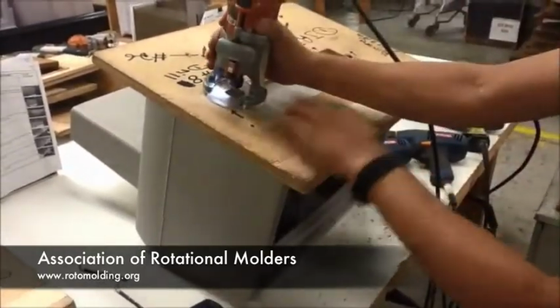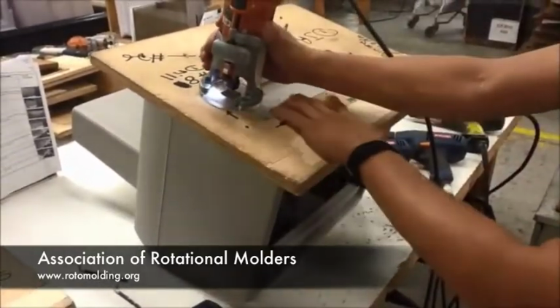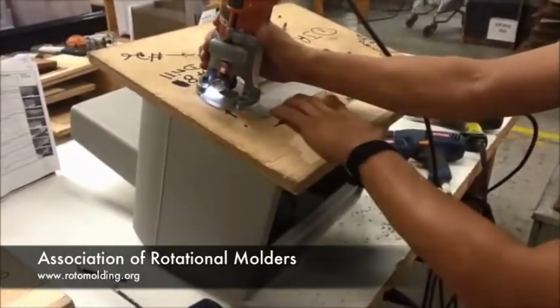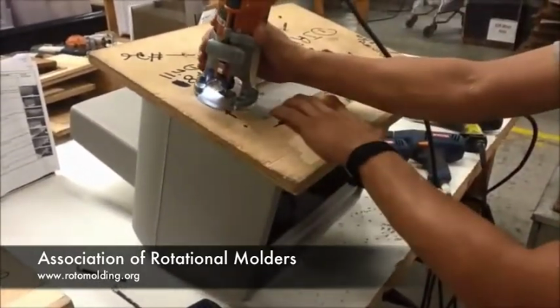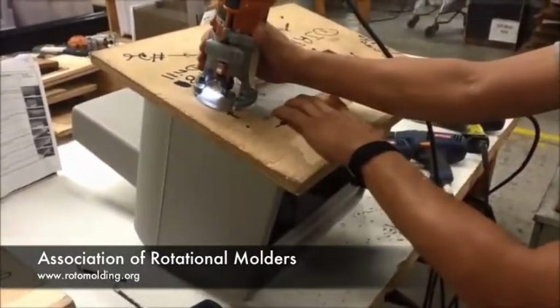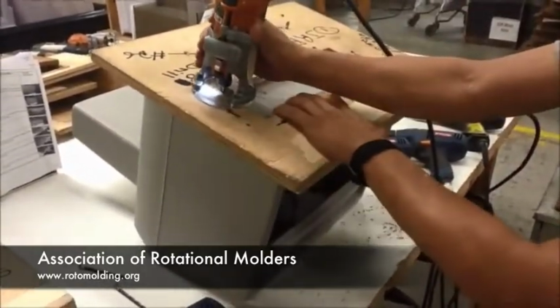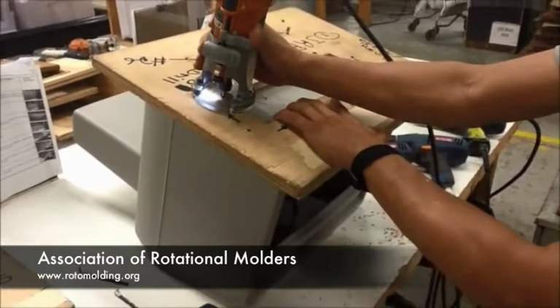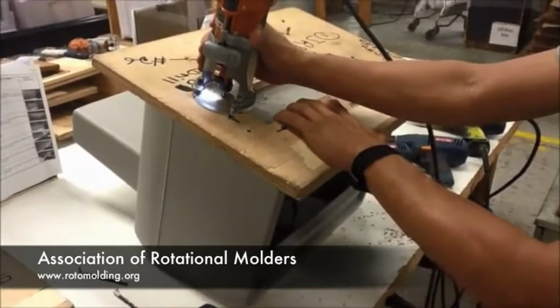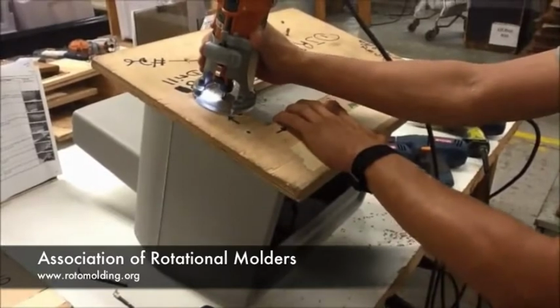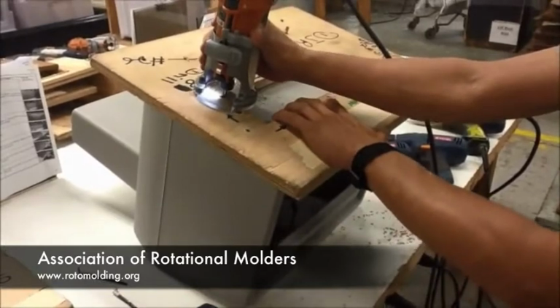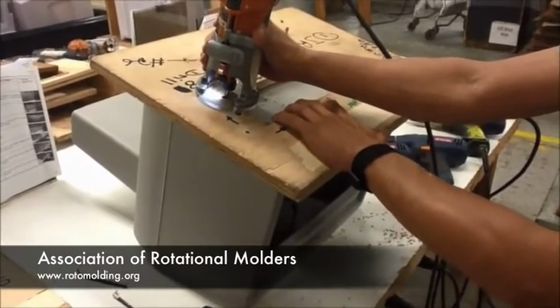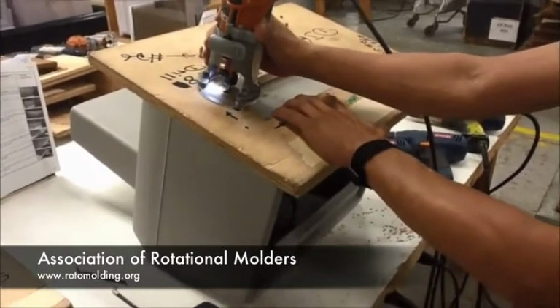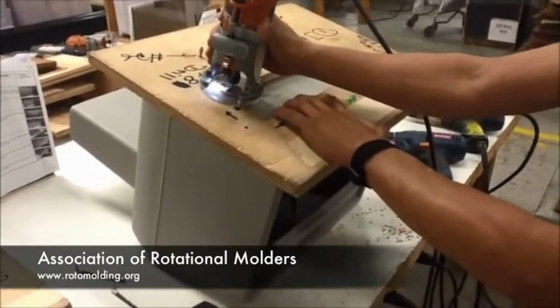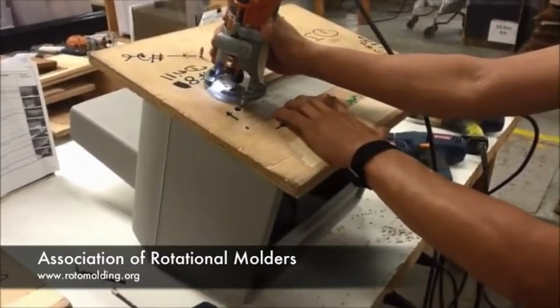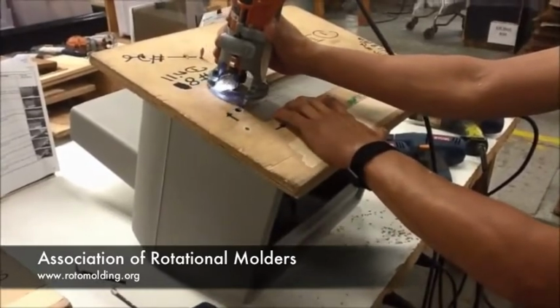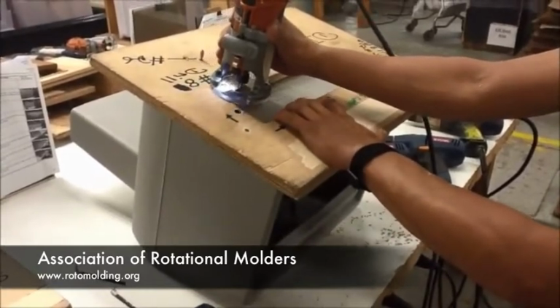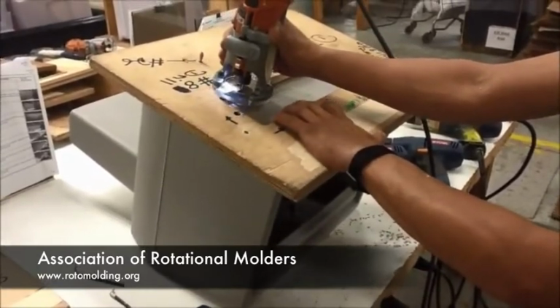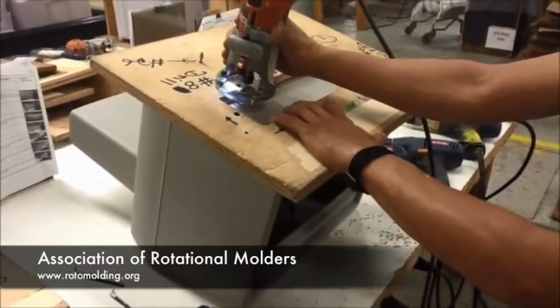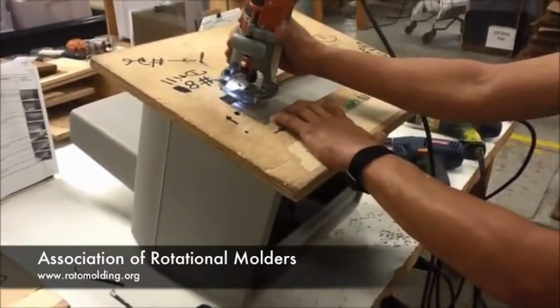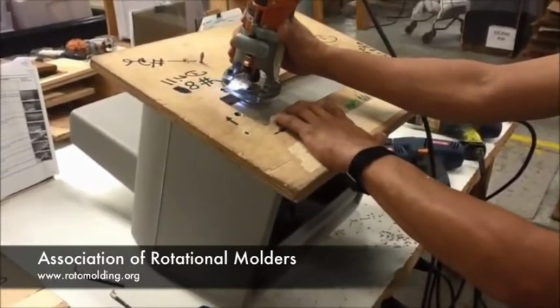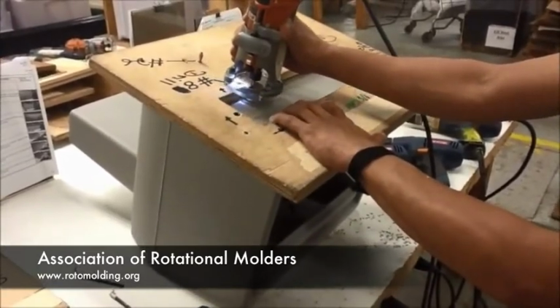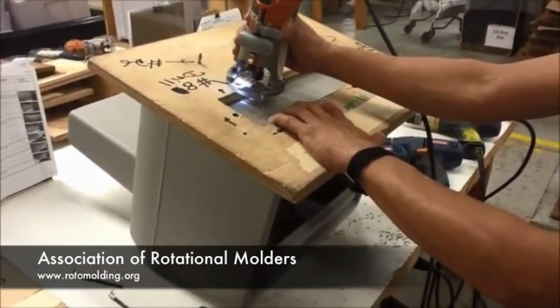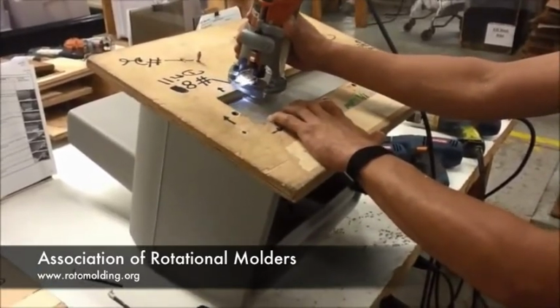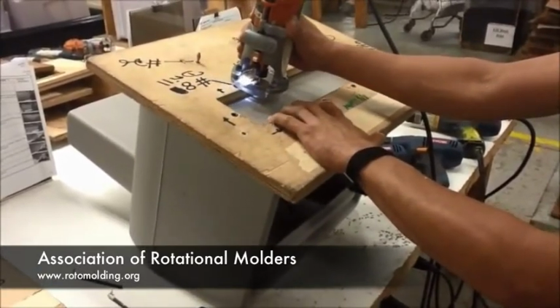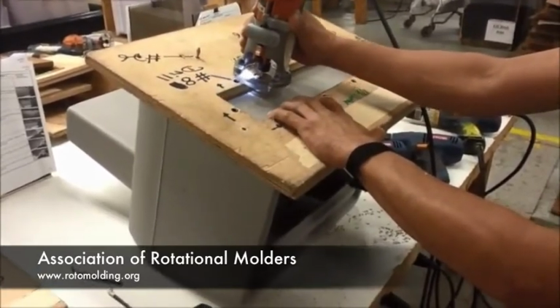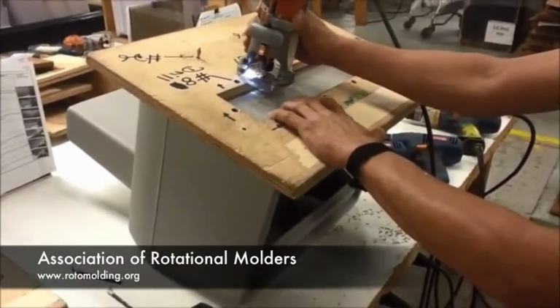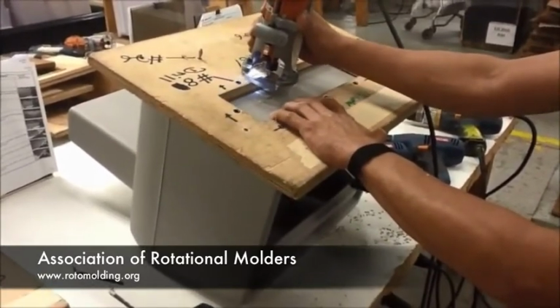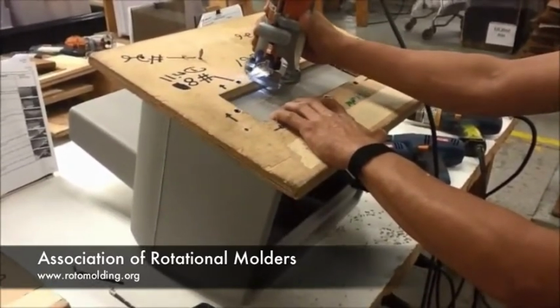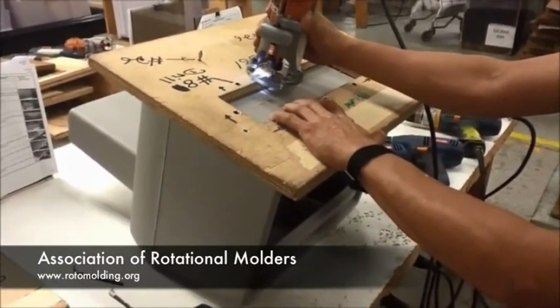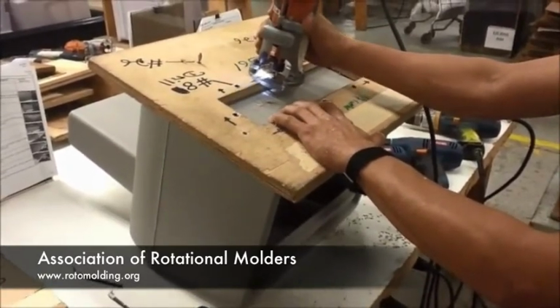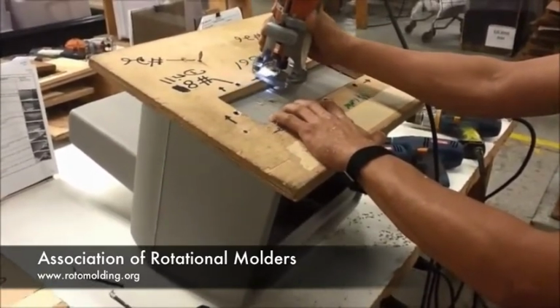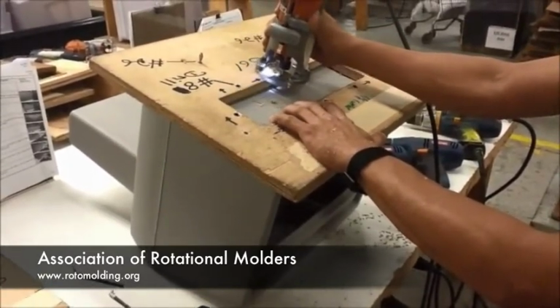Now he's just putting in a 1/8th inch cutter router bit and routing out the opening.